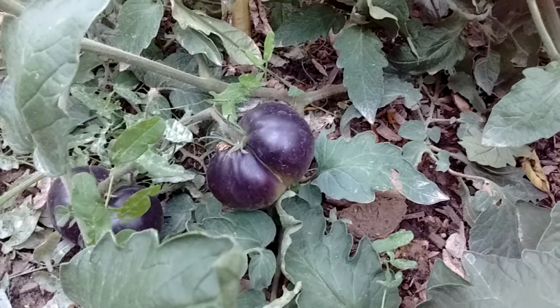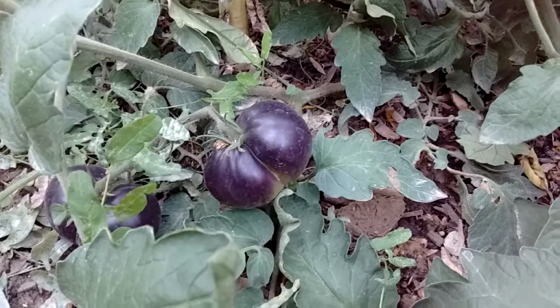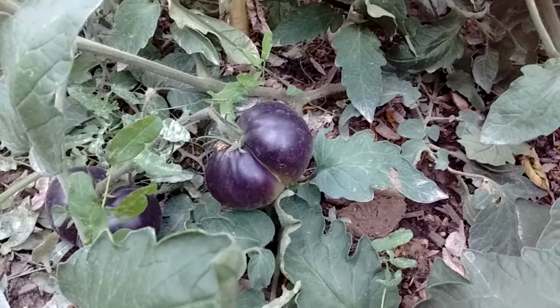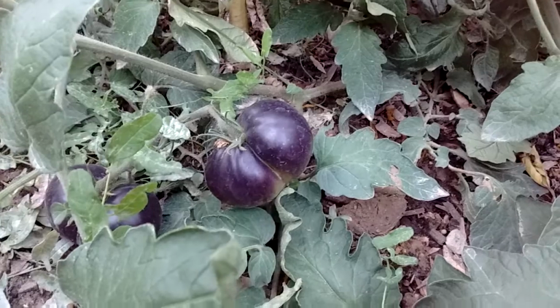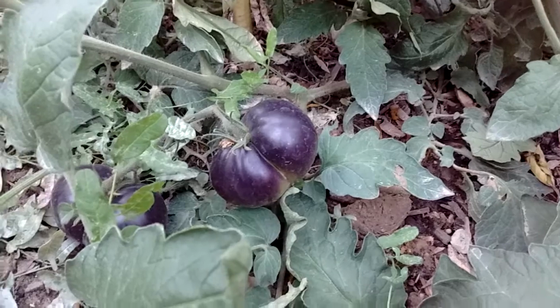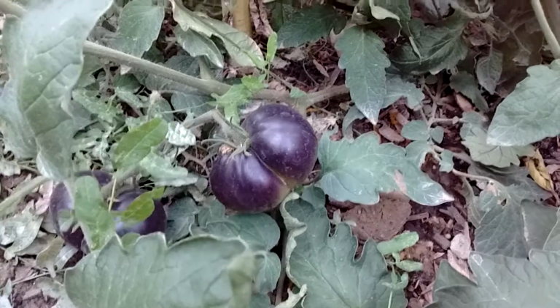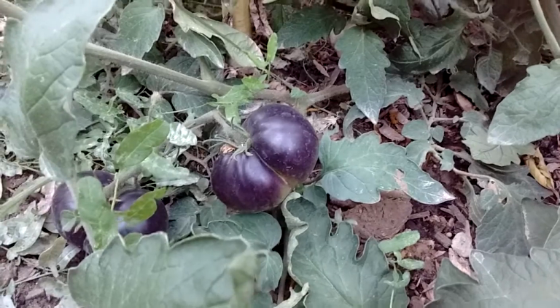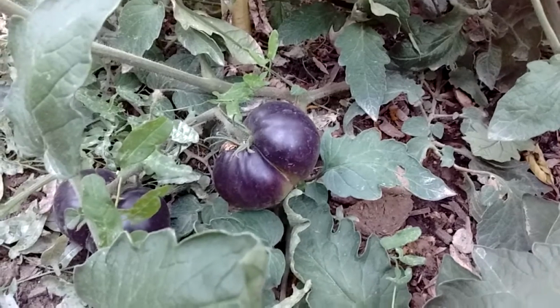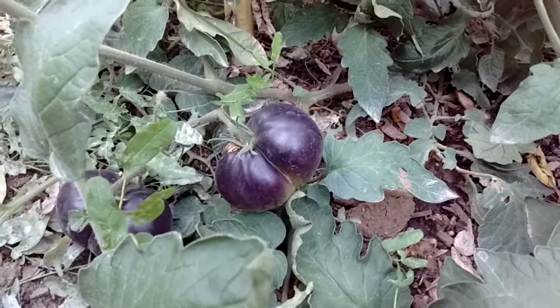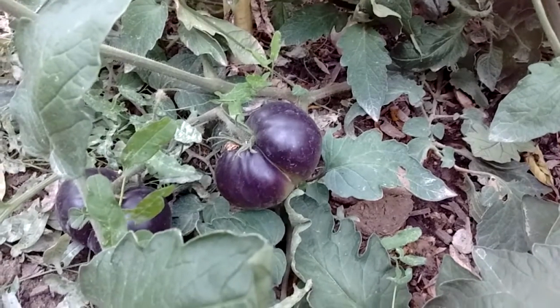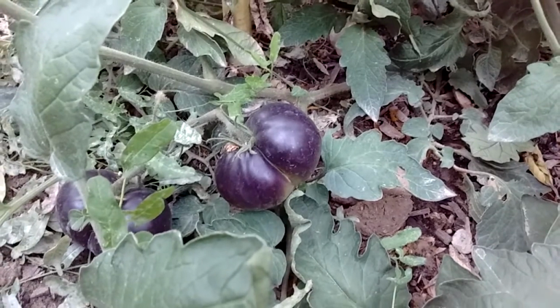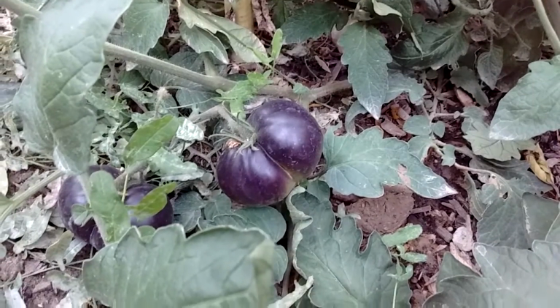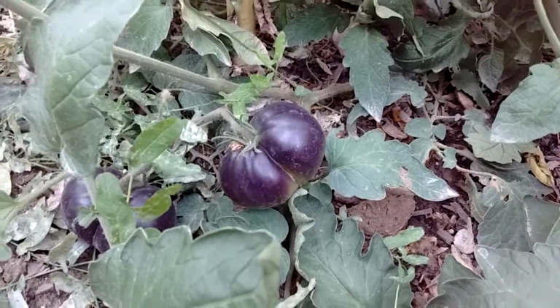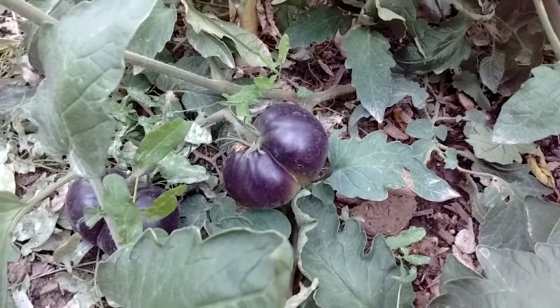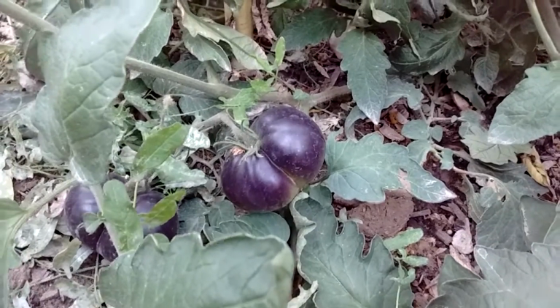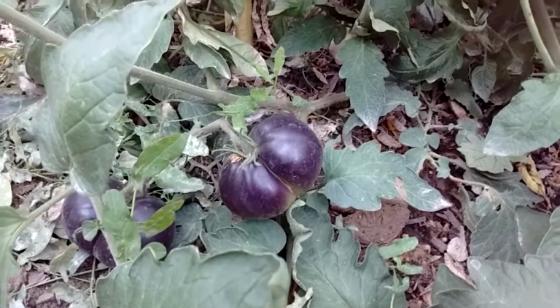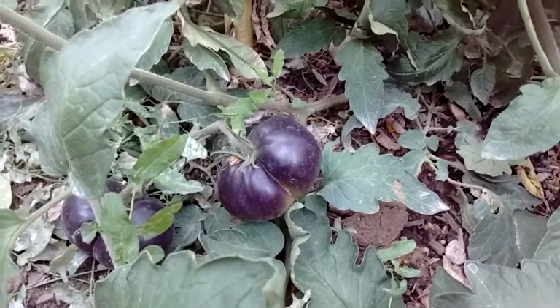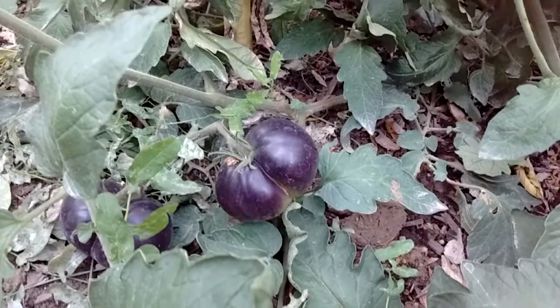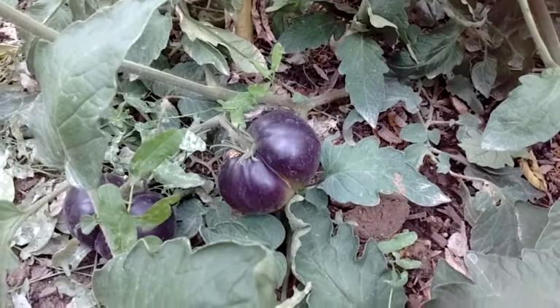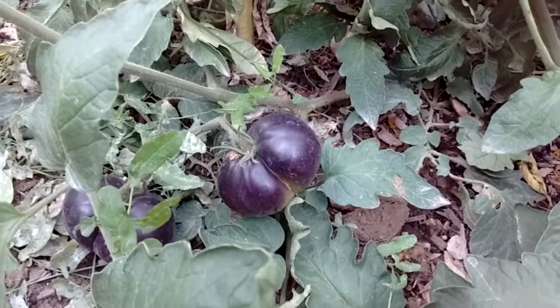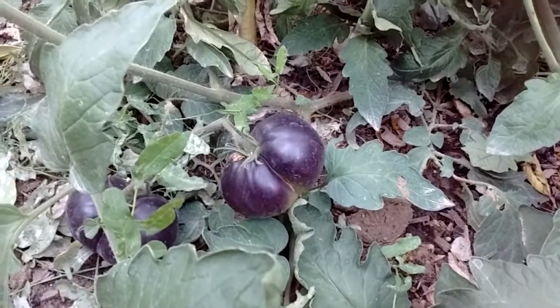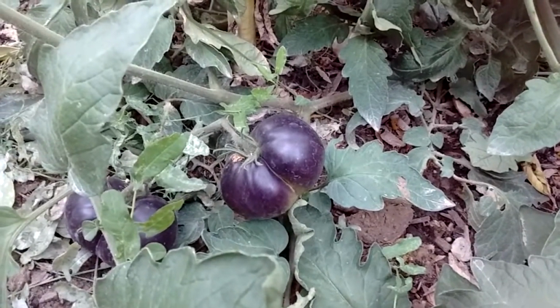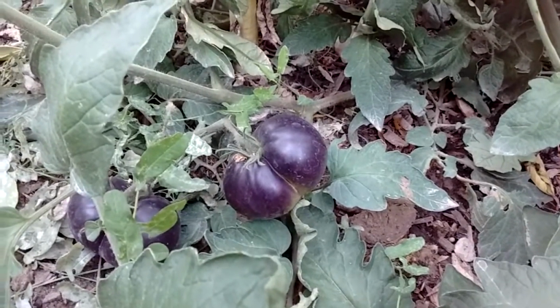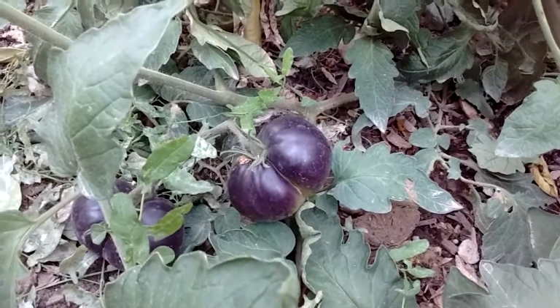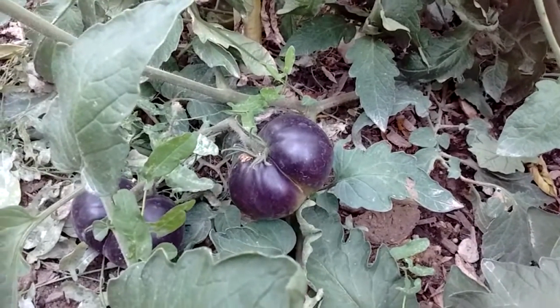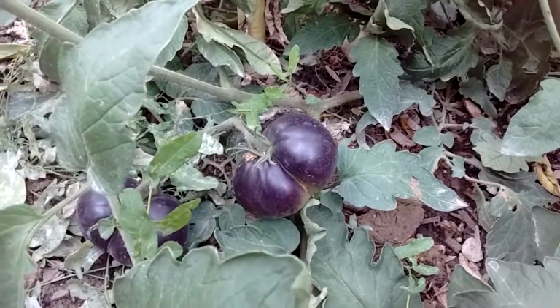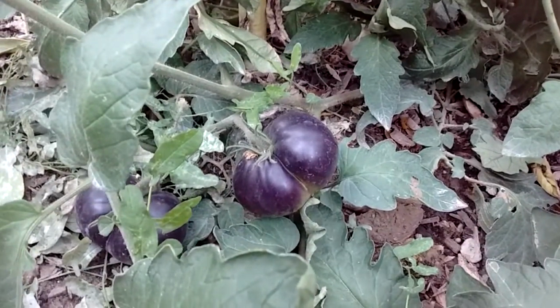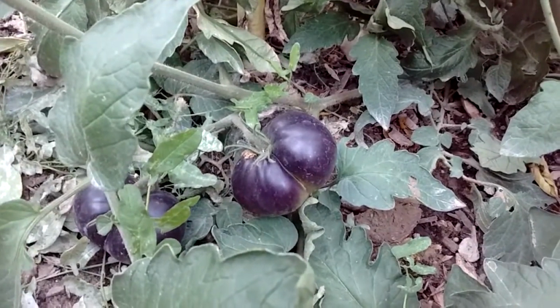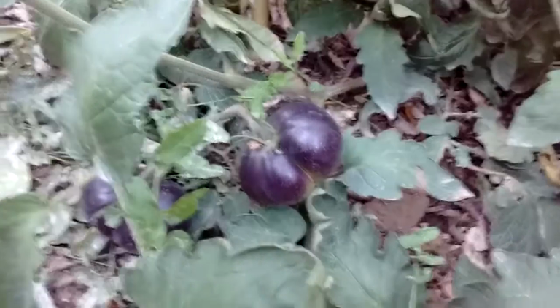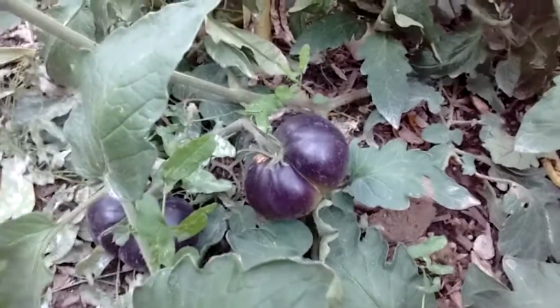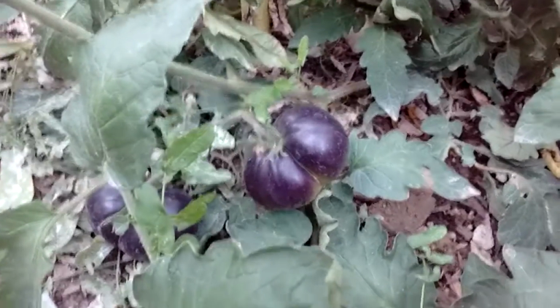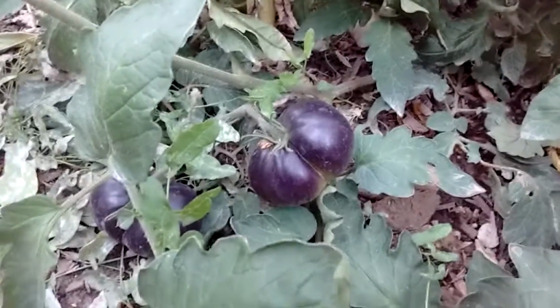Hey guys, this is Bring Me At The Farm and today I'm looking at my Black Beauty Tomatoes.